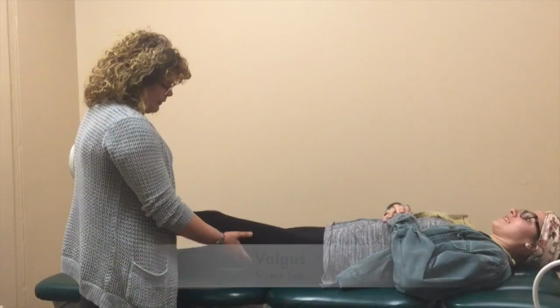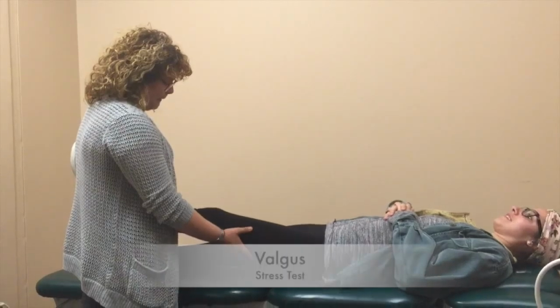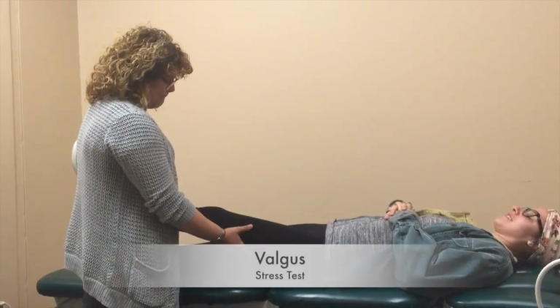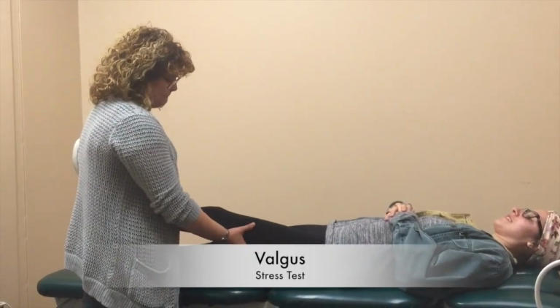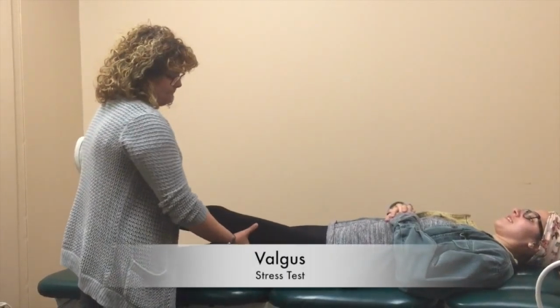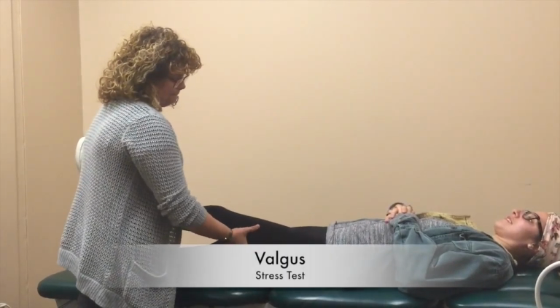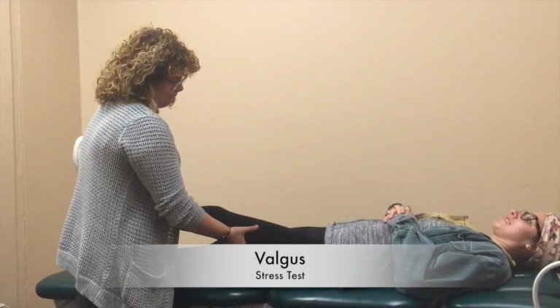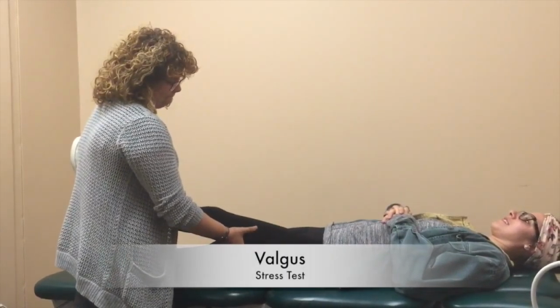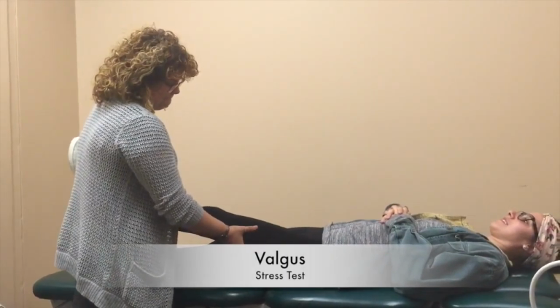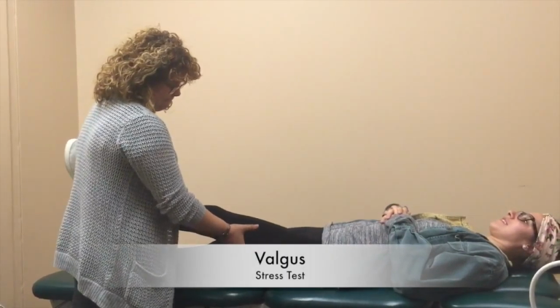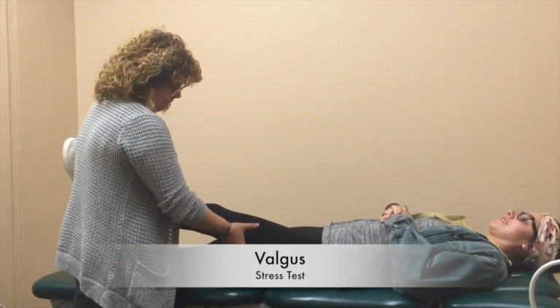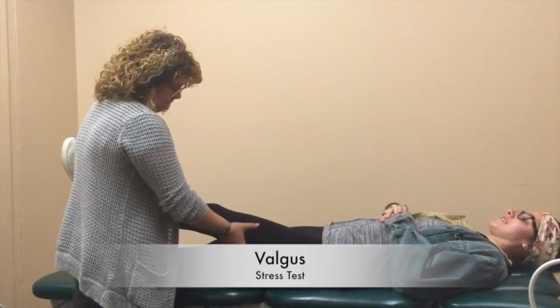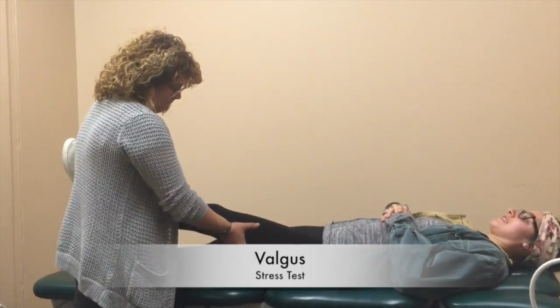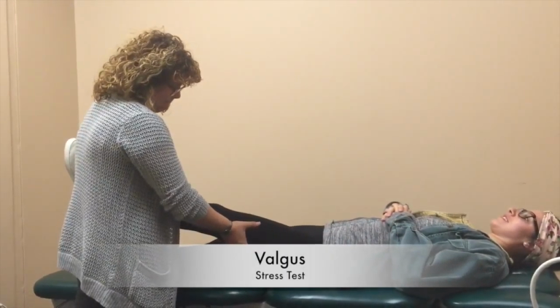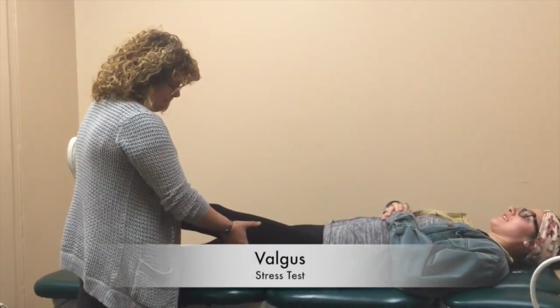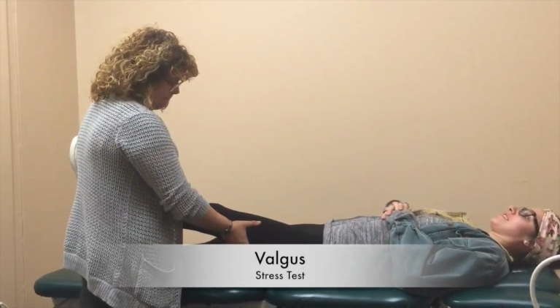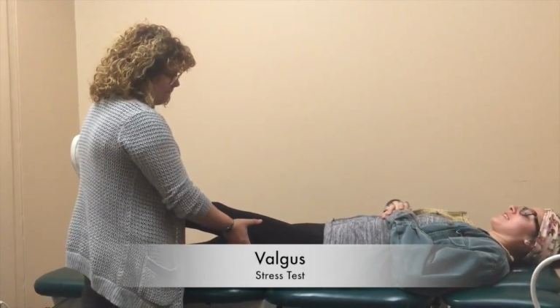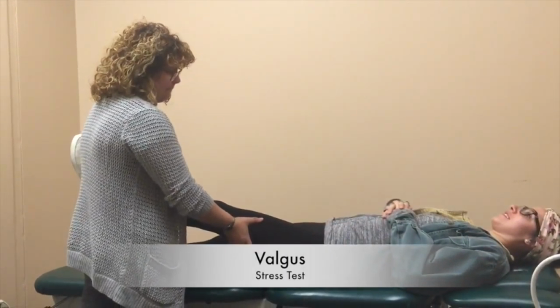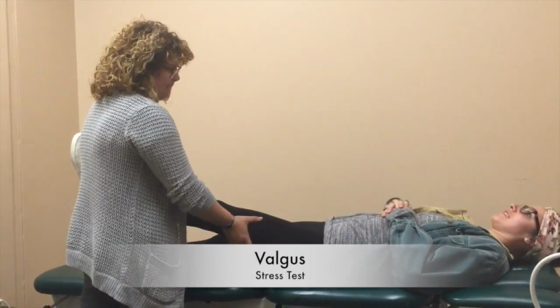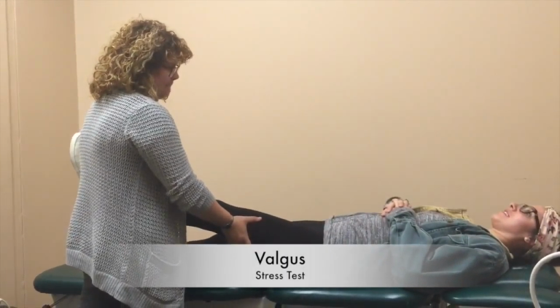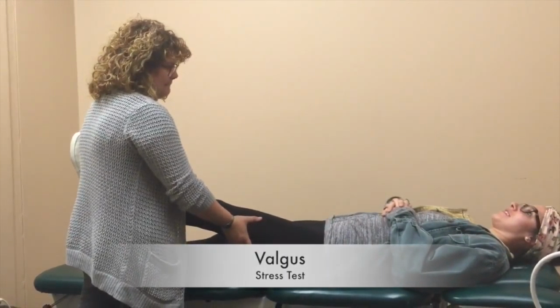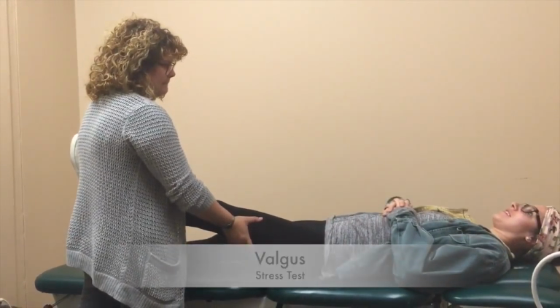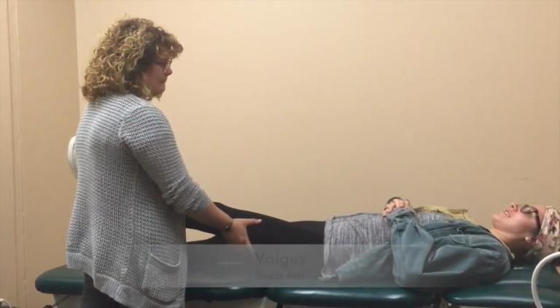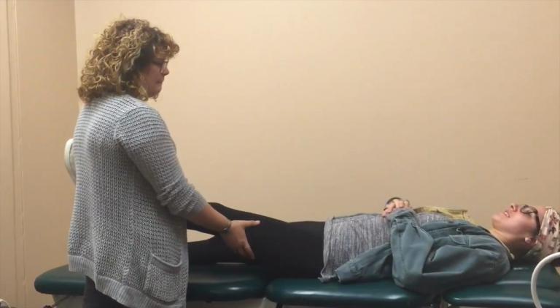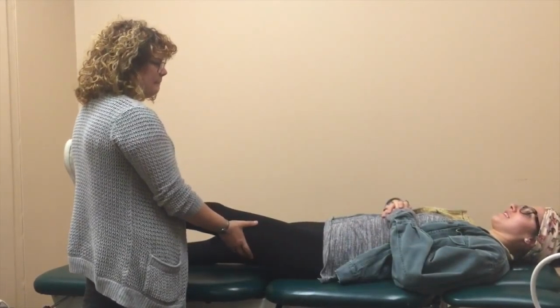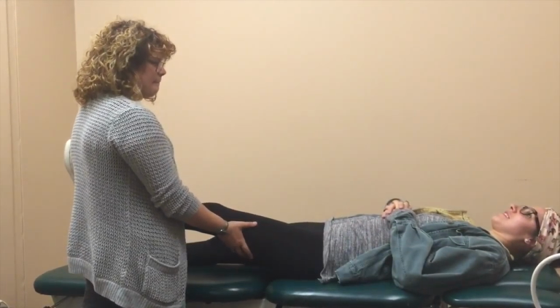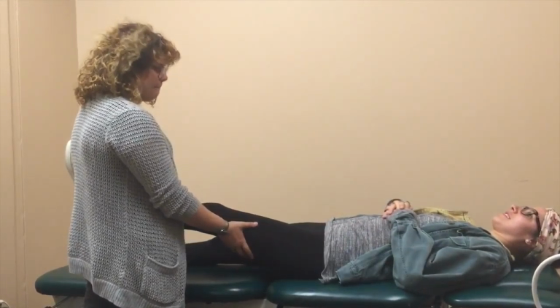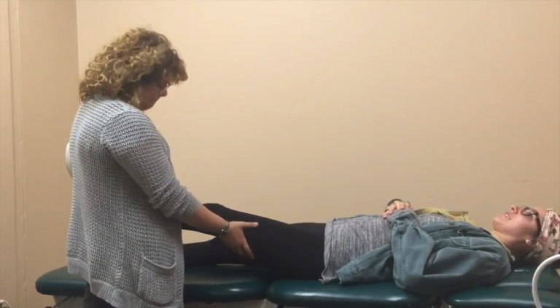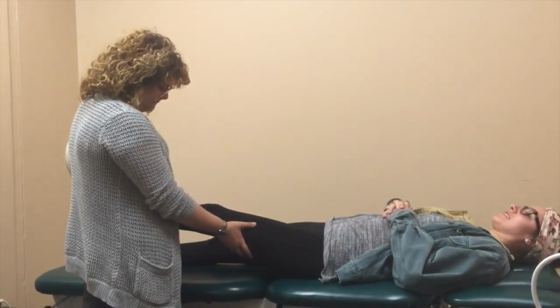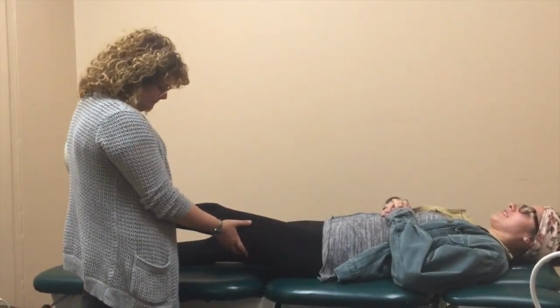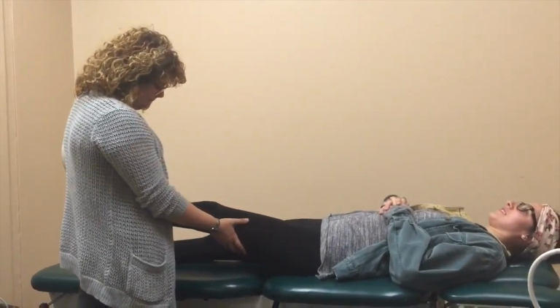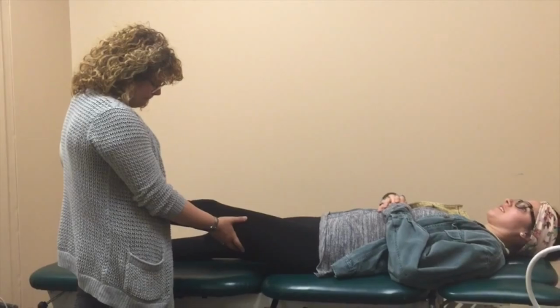This is the test confirmed for an MCL sprain. It's called the valgus stress test.